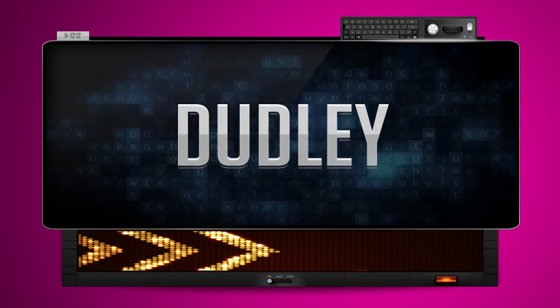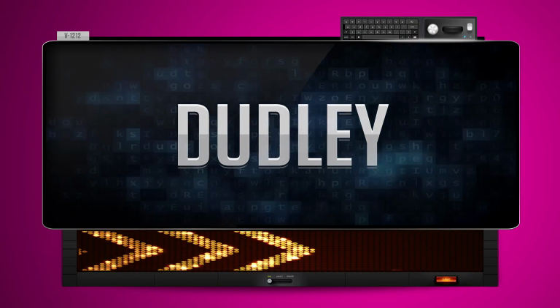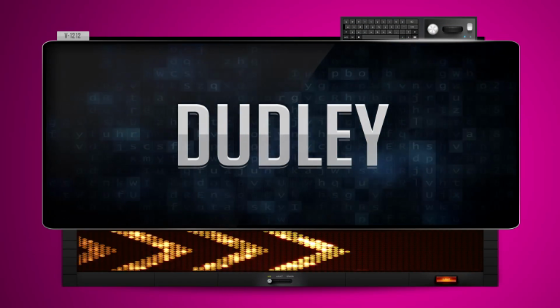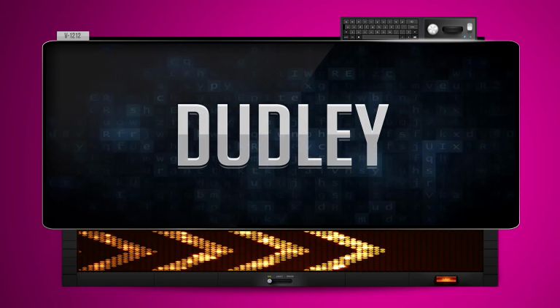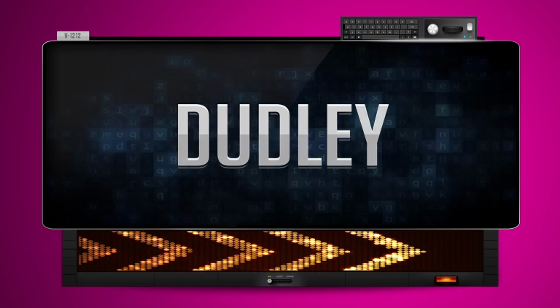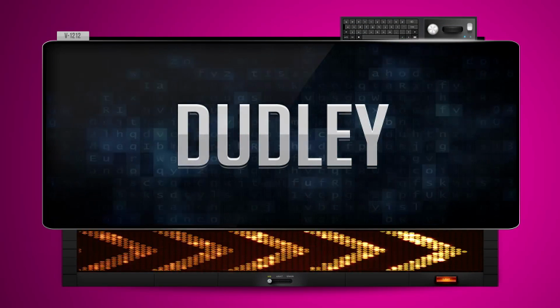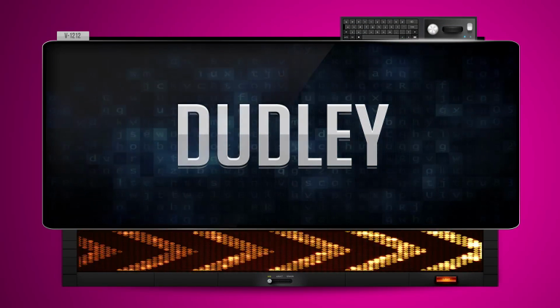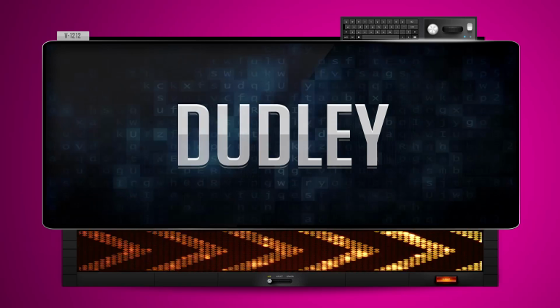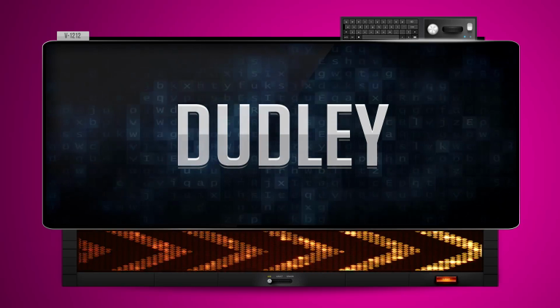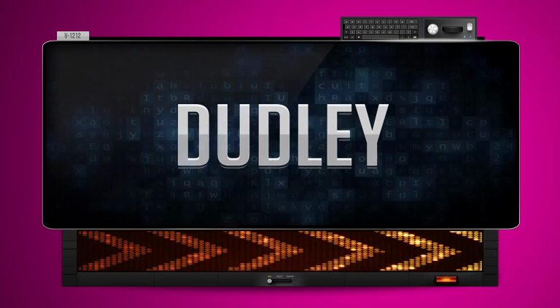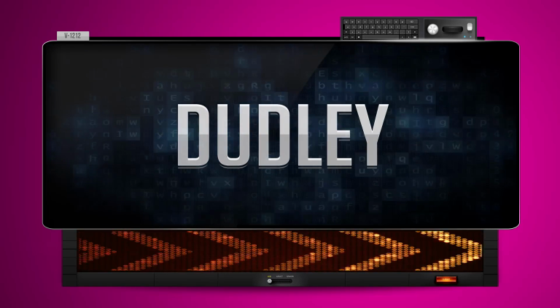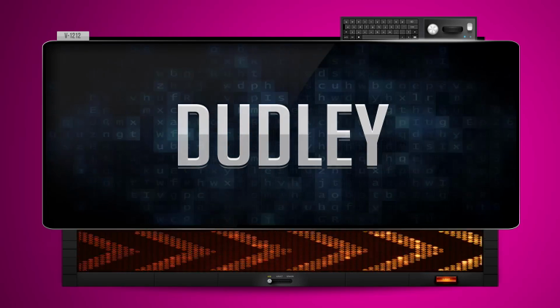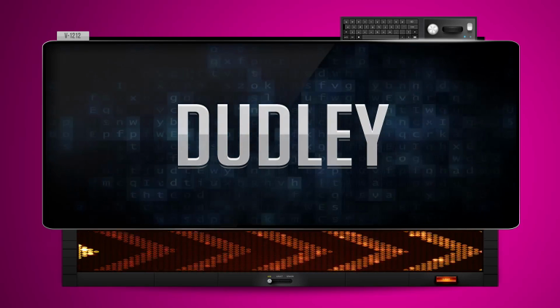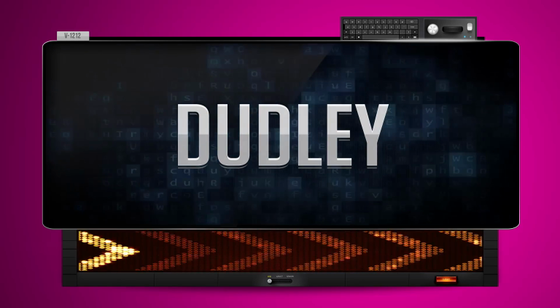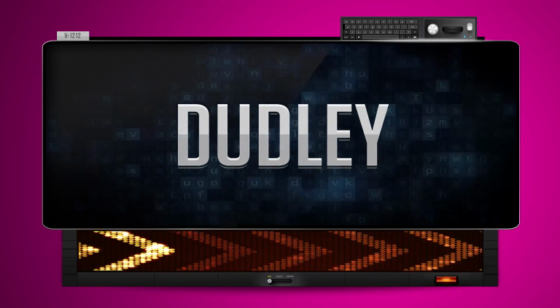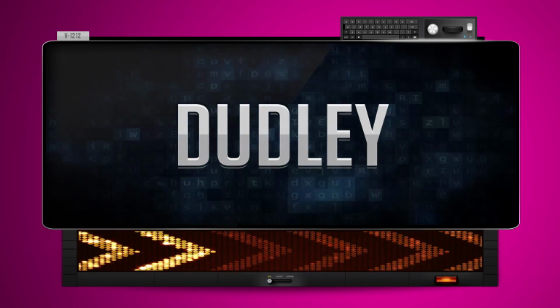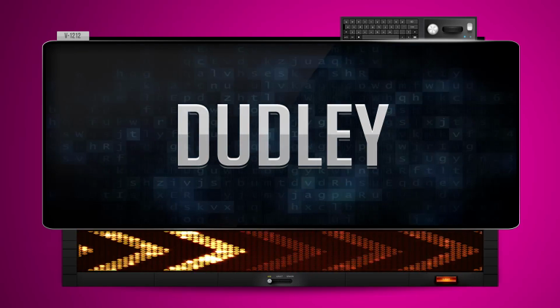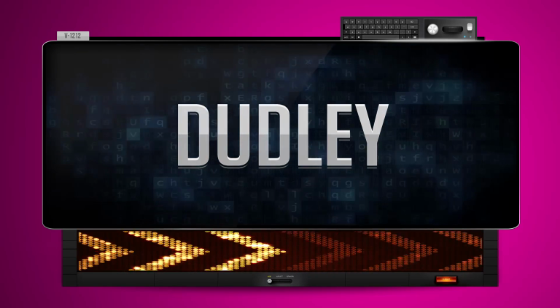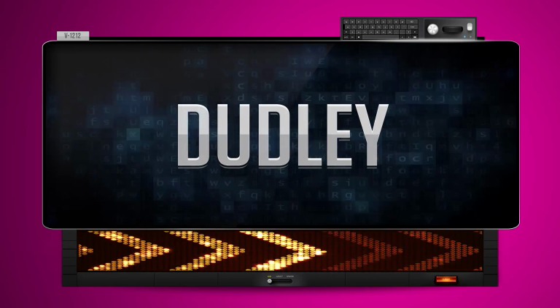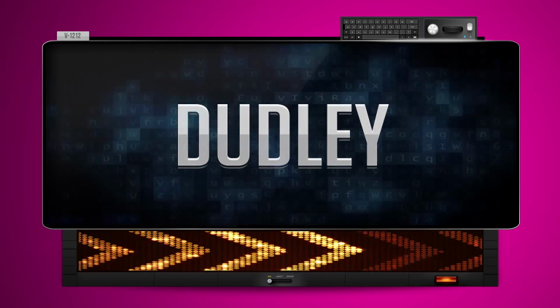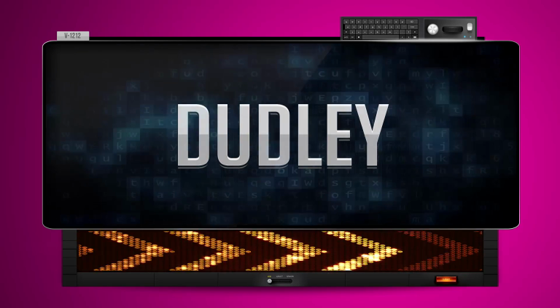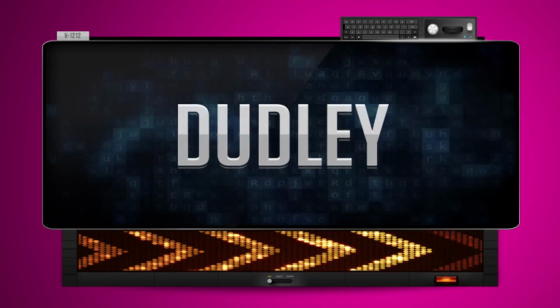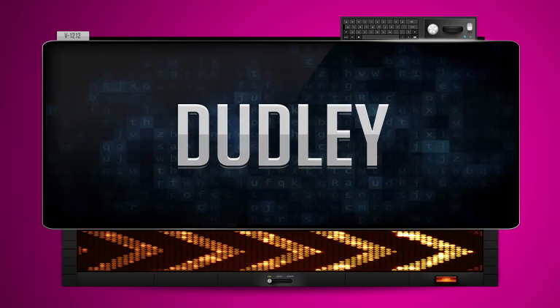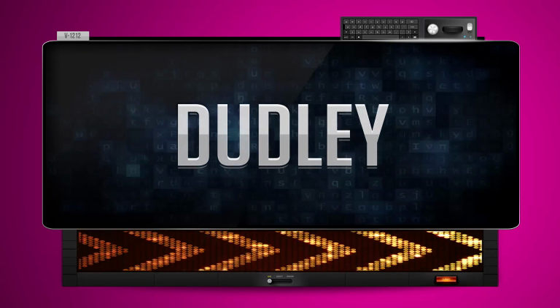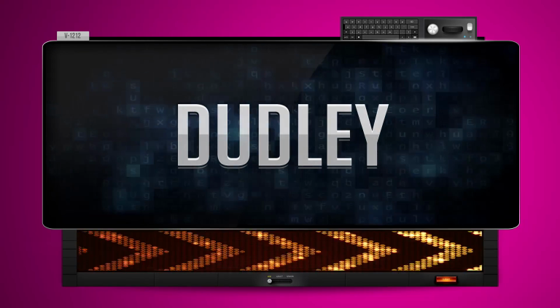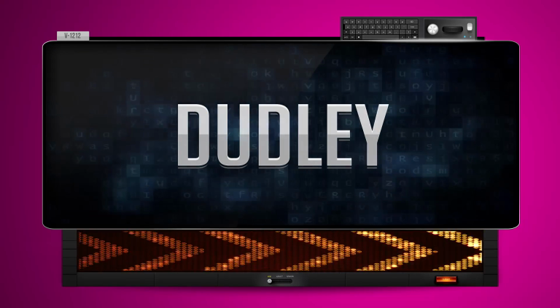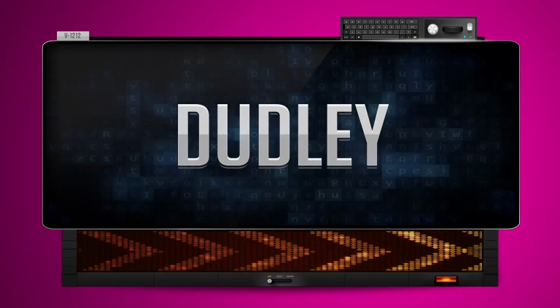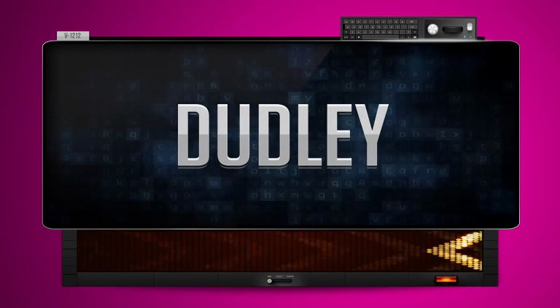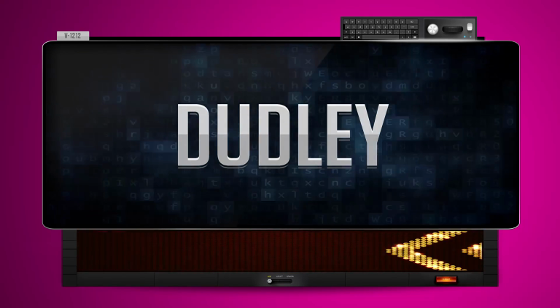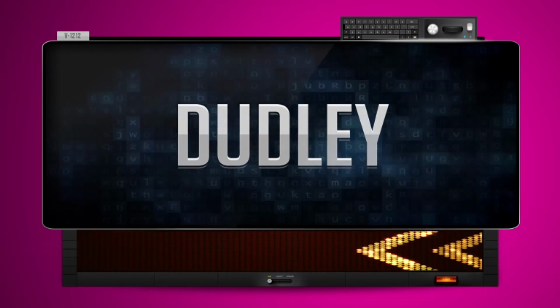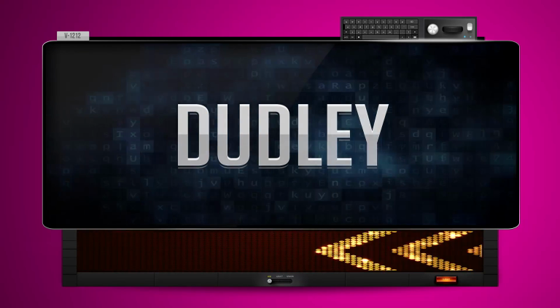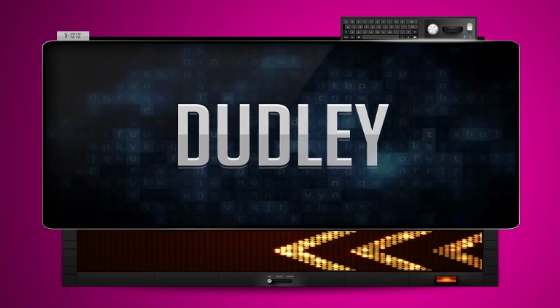Dudley. And how do you say that backwards? Yildad.